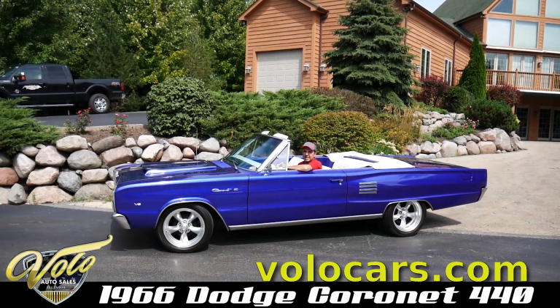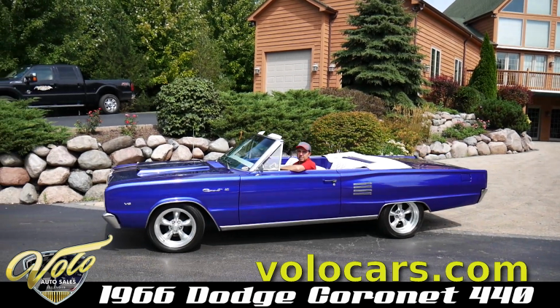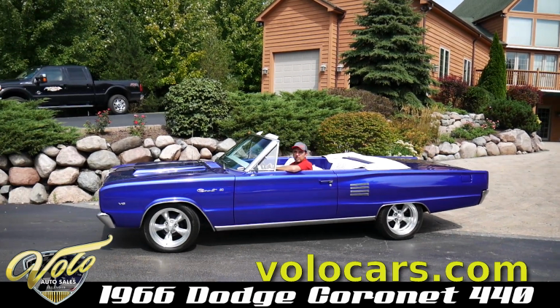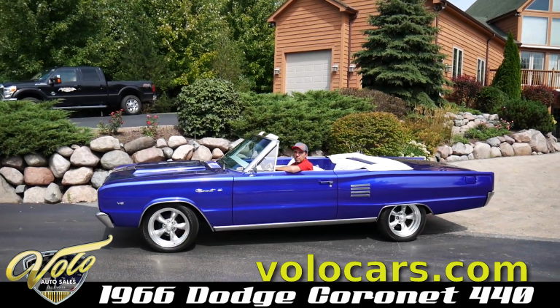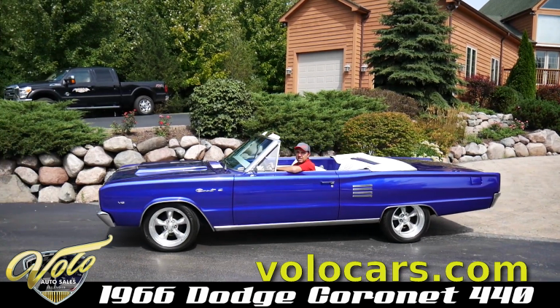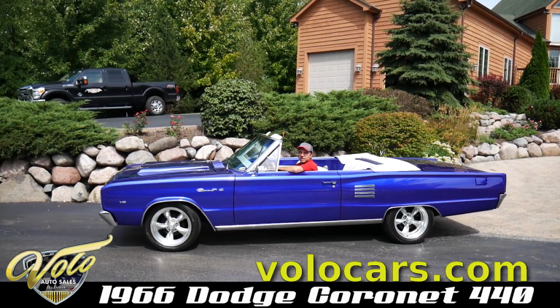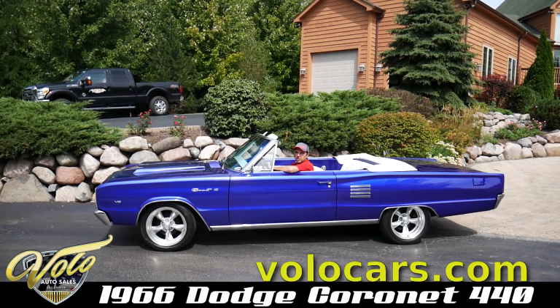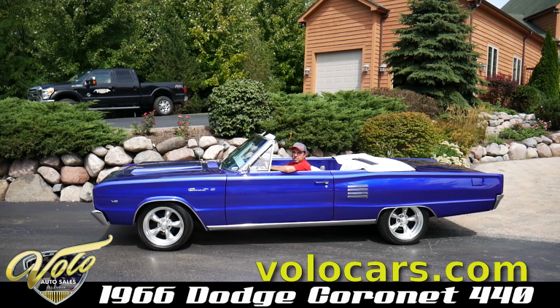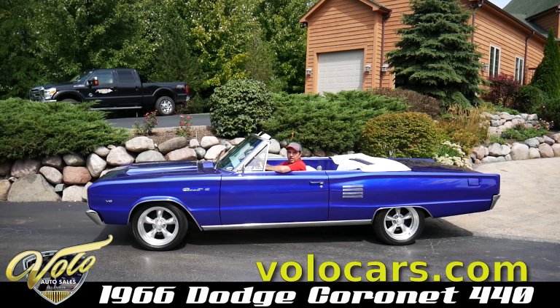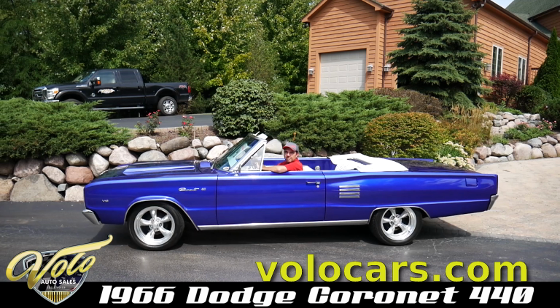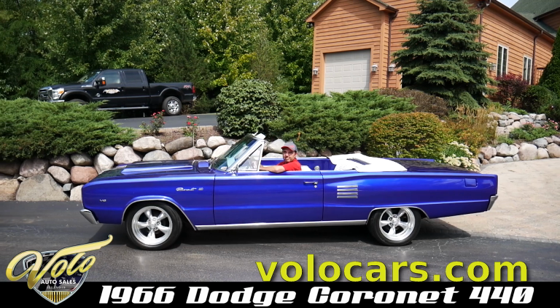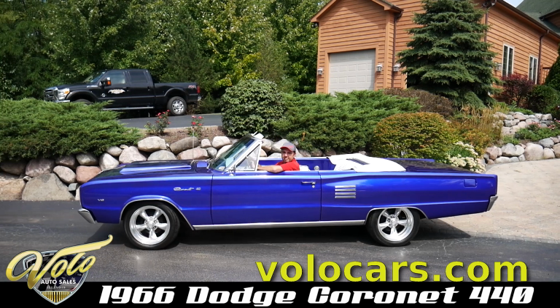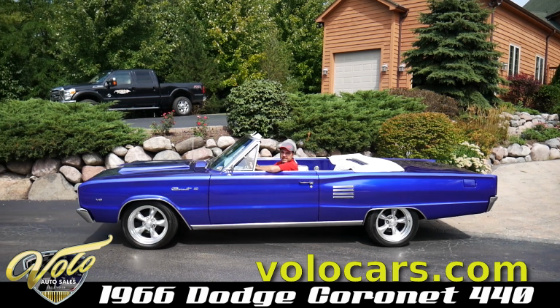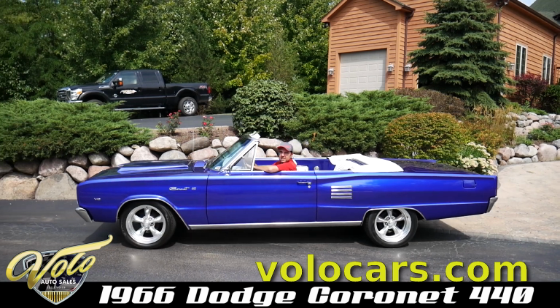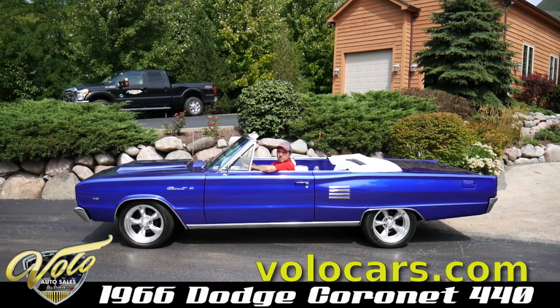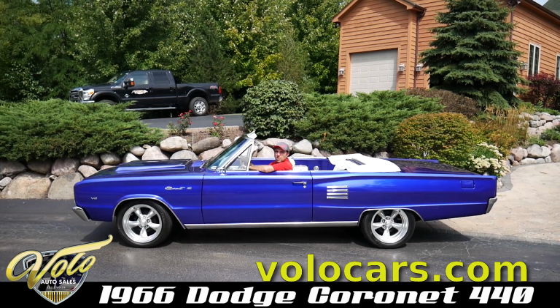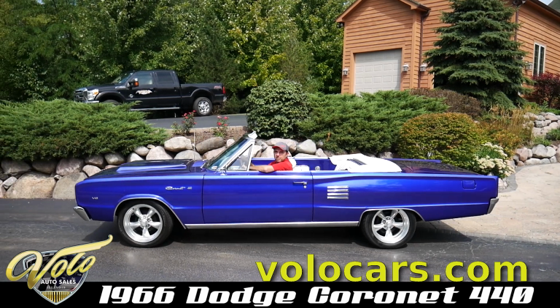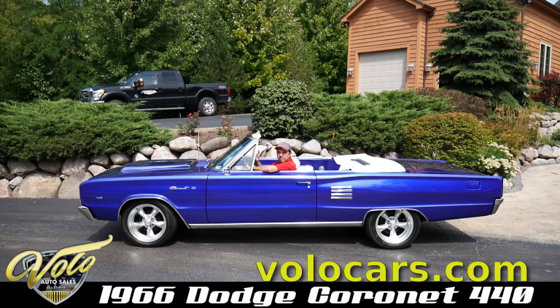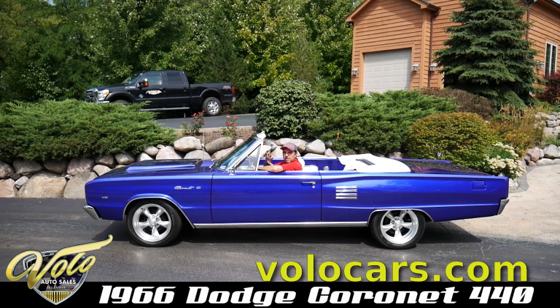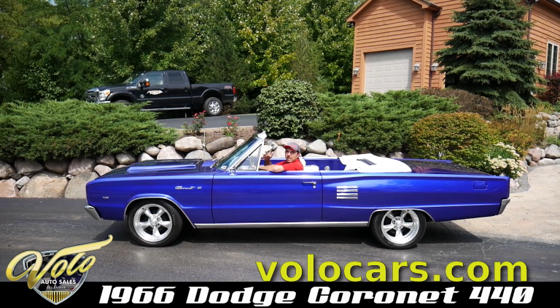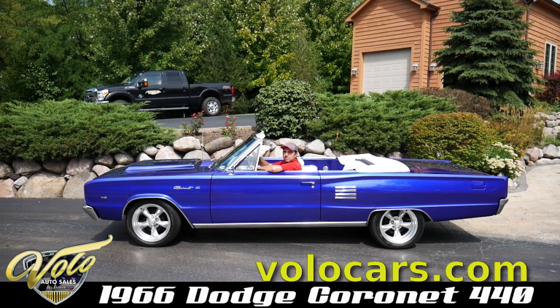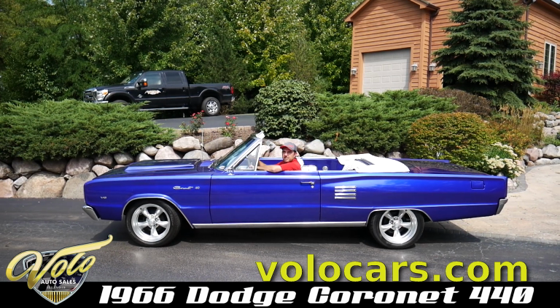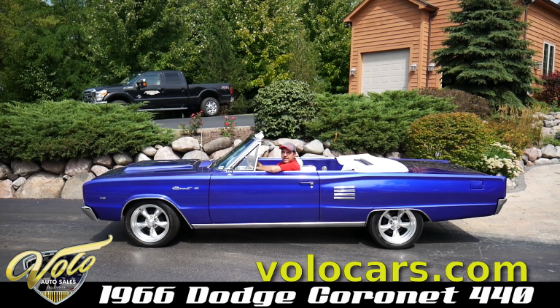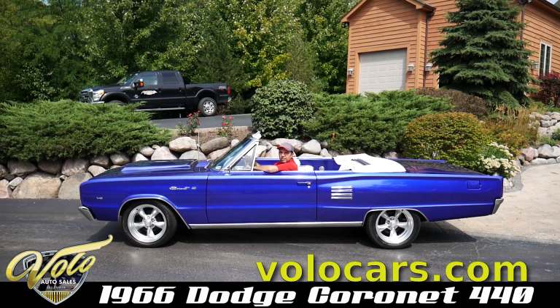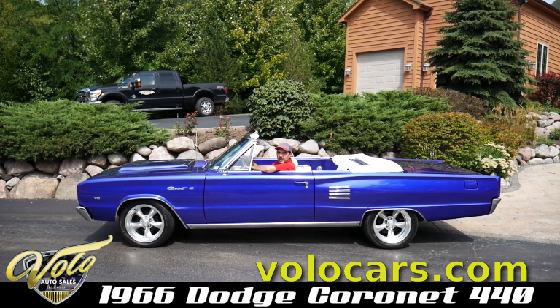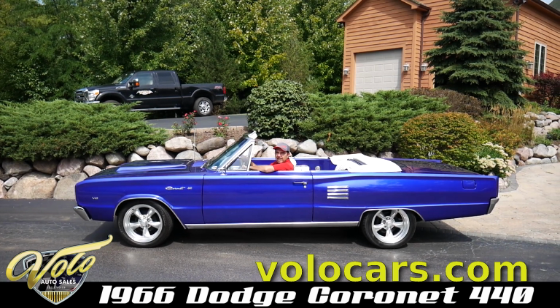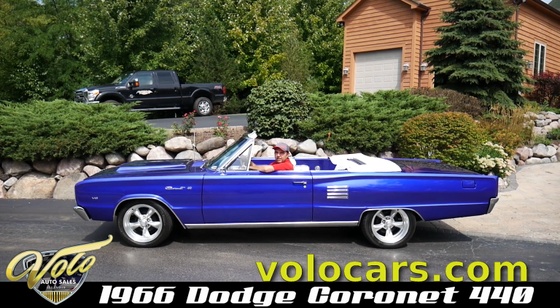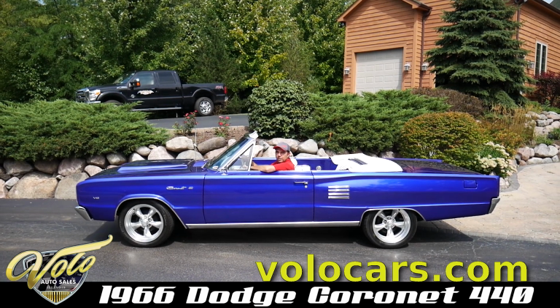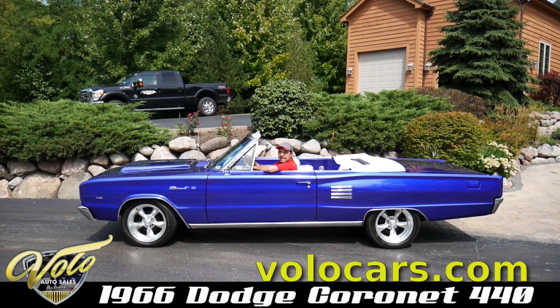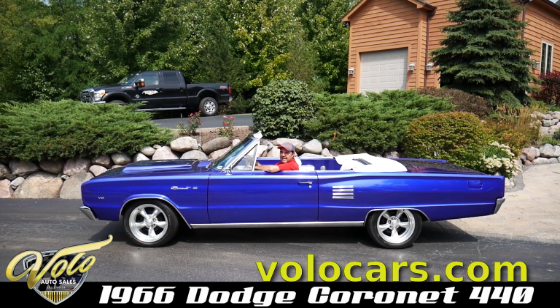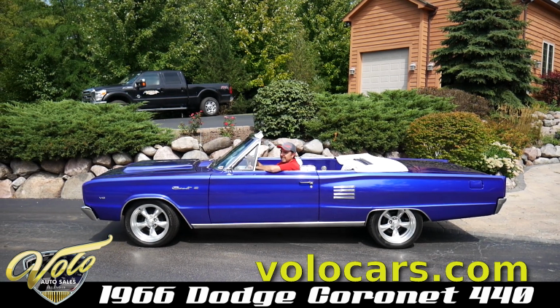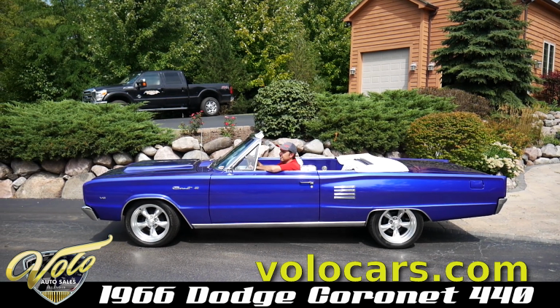It's blue or is it purple? It's actually both. It flip-flops depending on what angle you're looking at it.